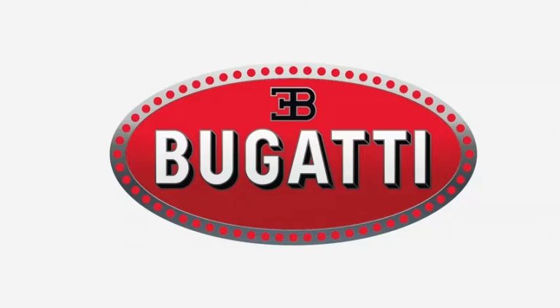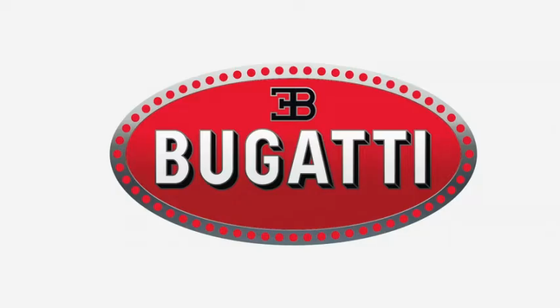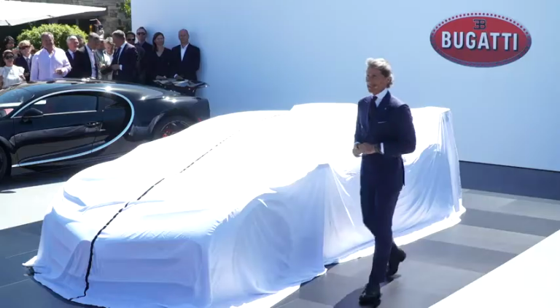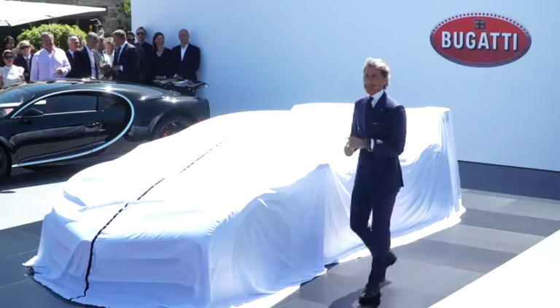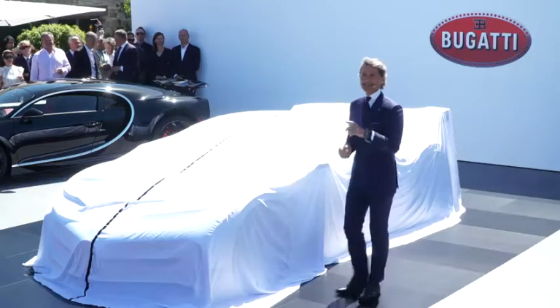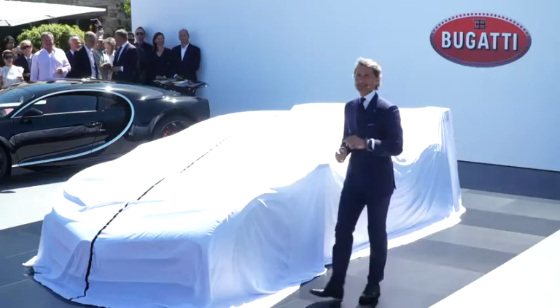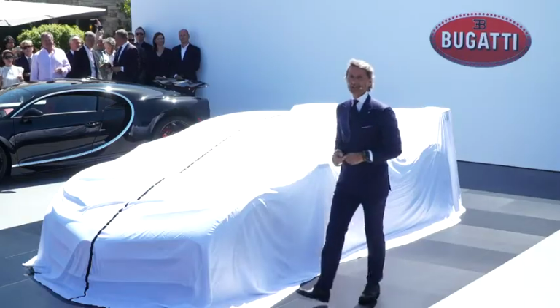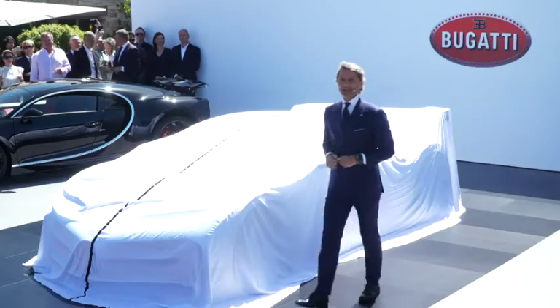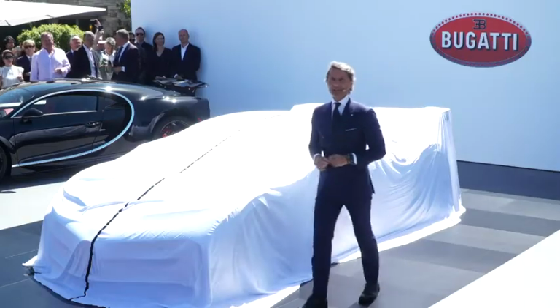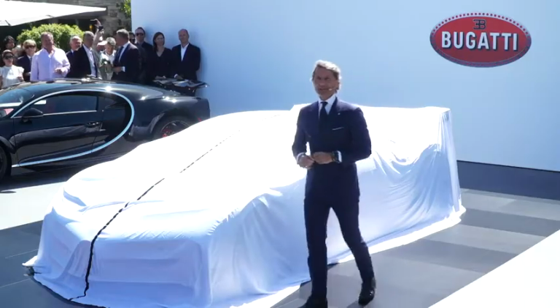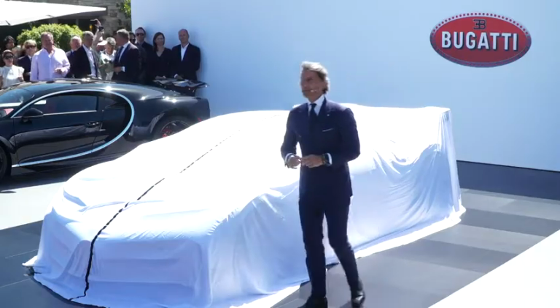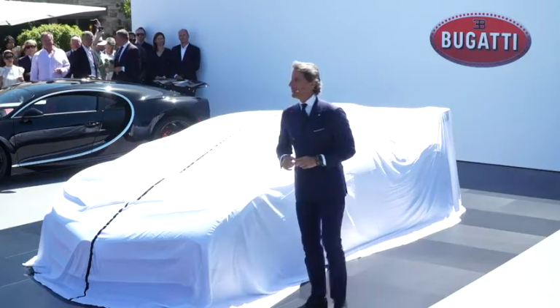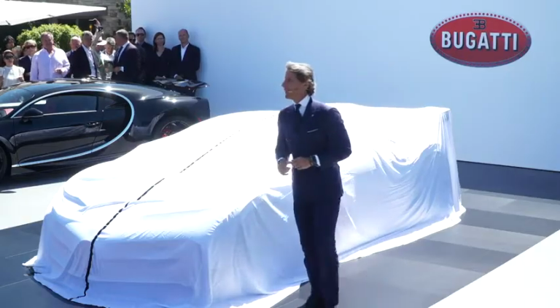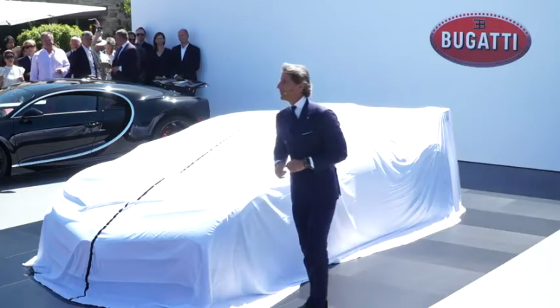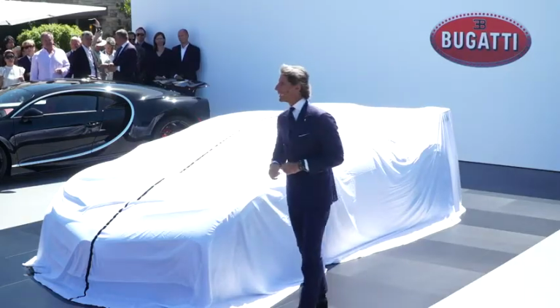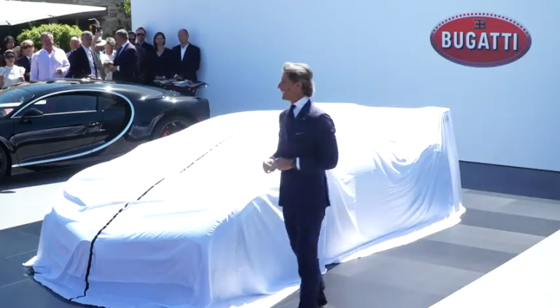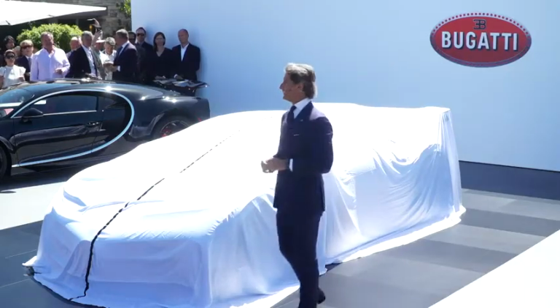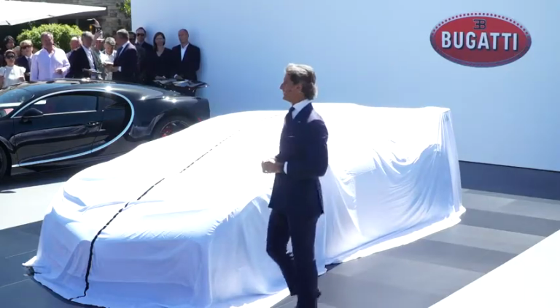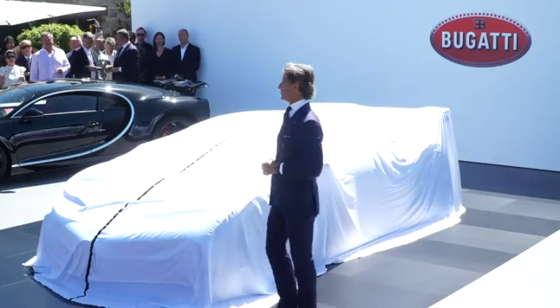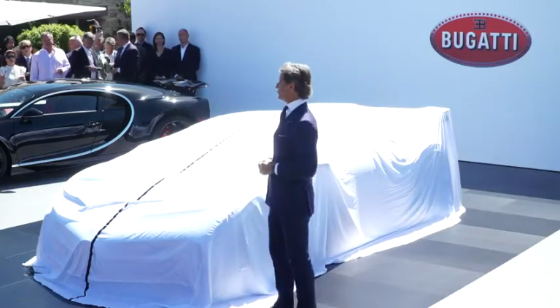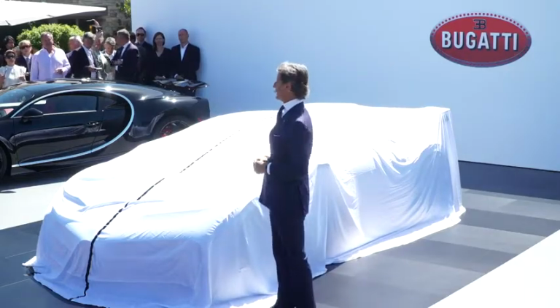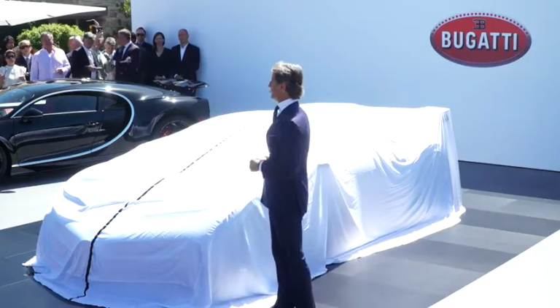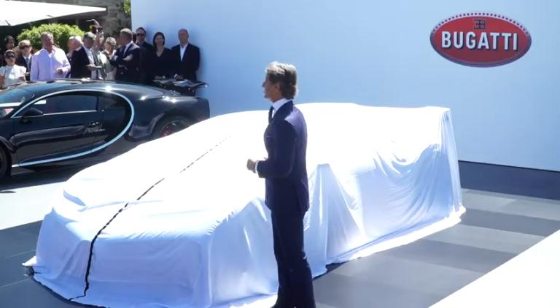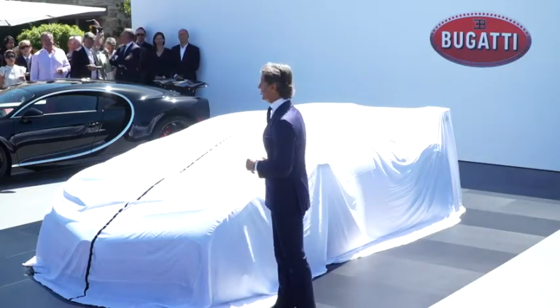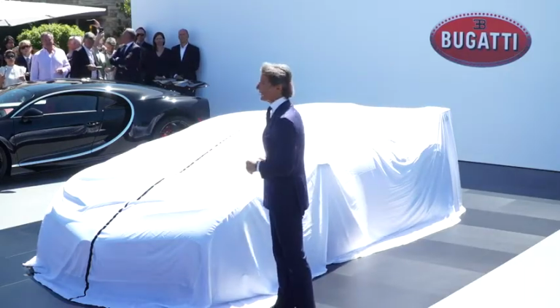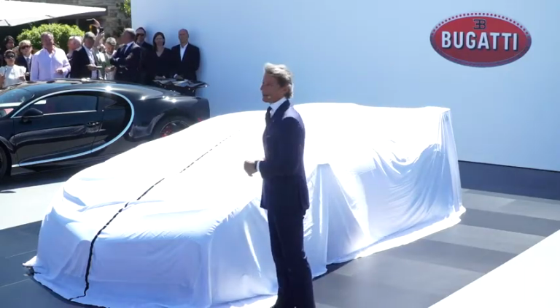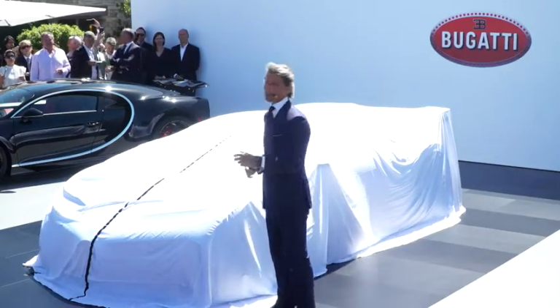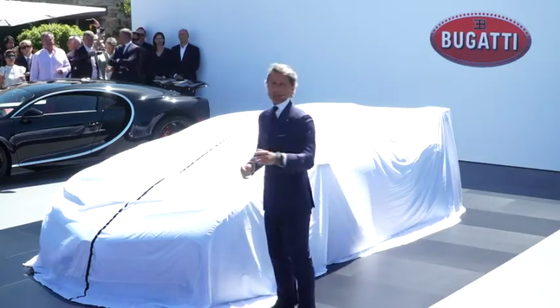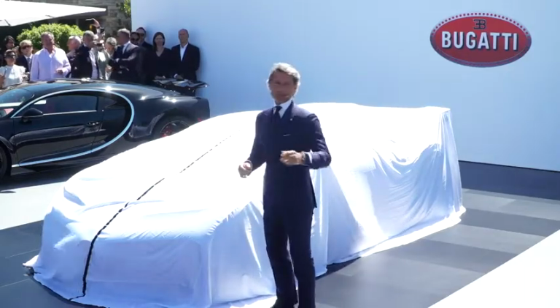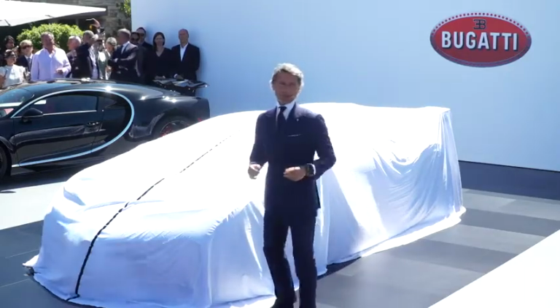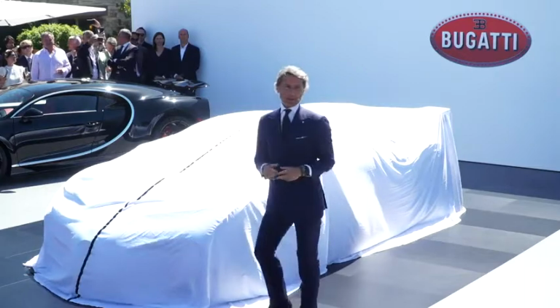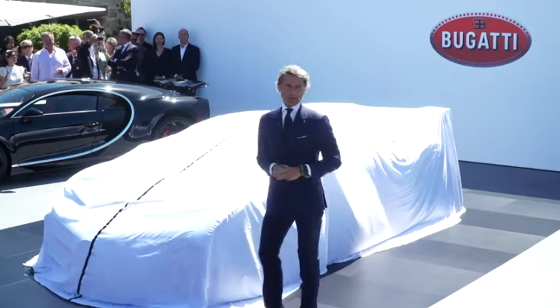Ladies and gentlemen, welcome to Bugatti. Welcome to the Quail.